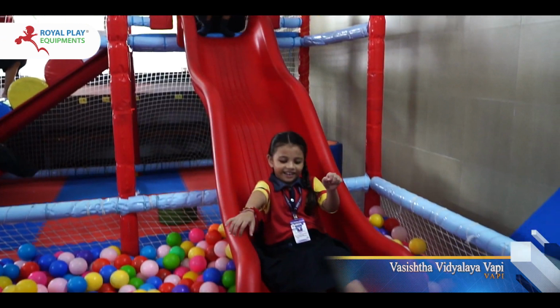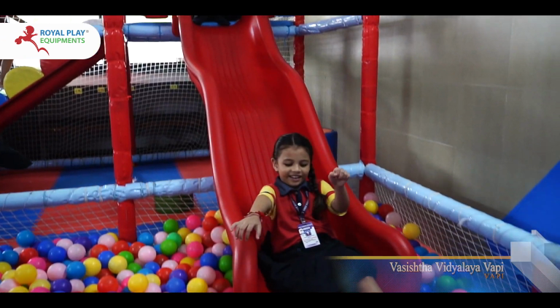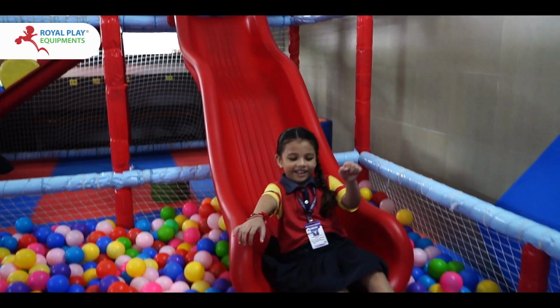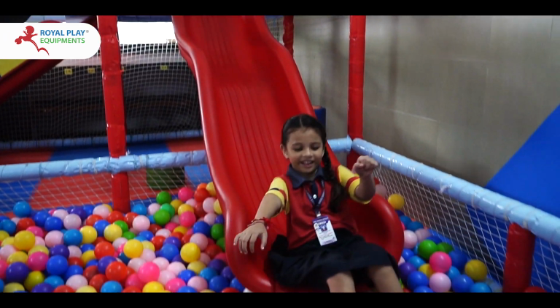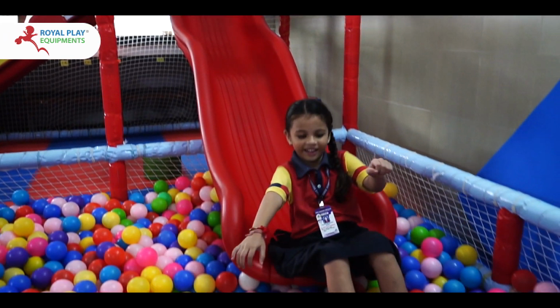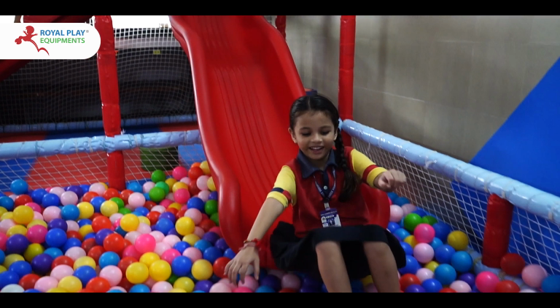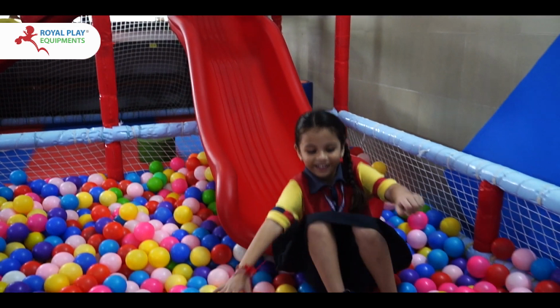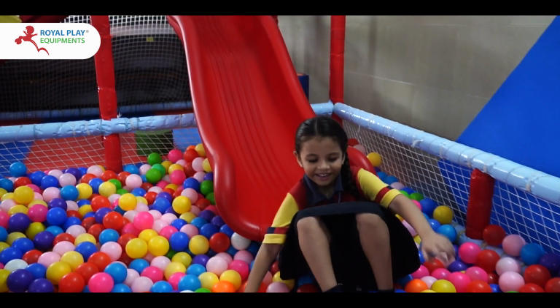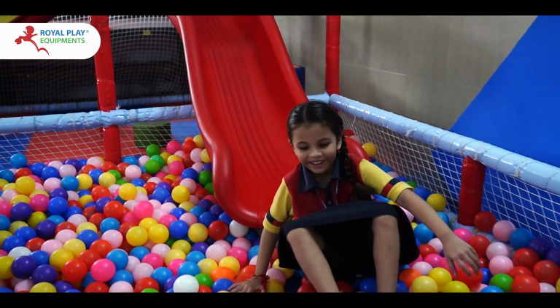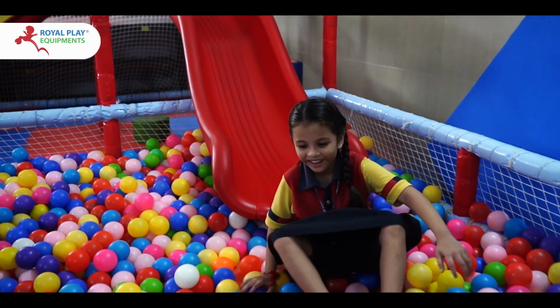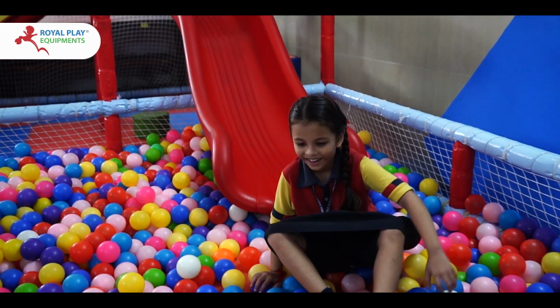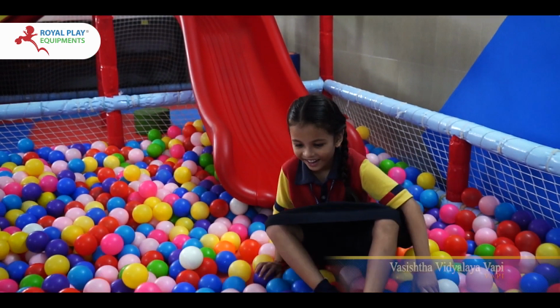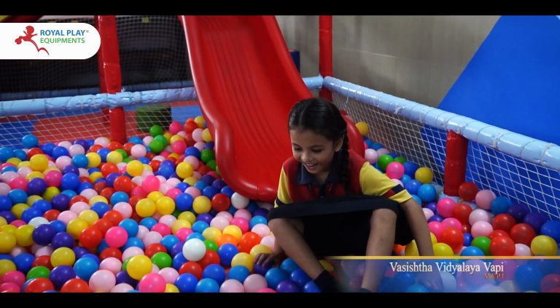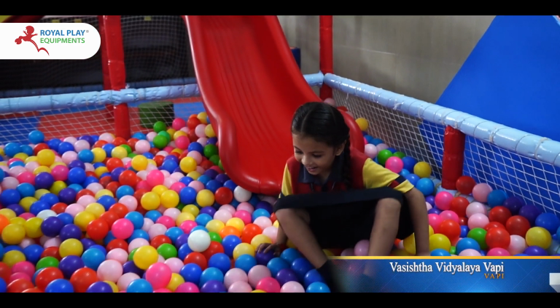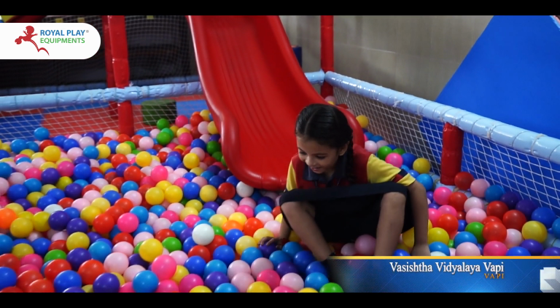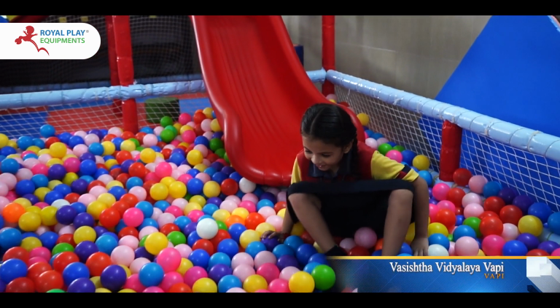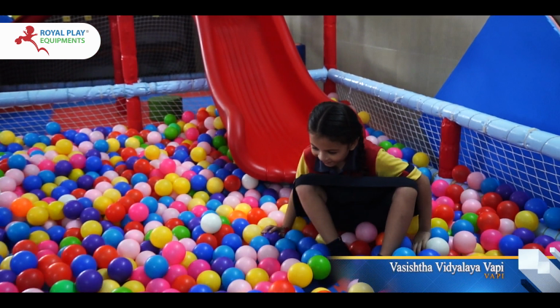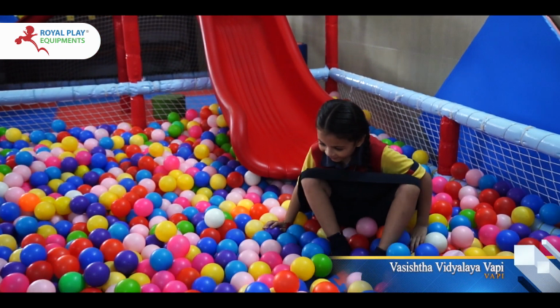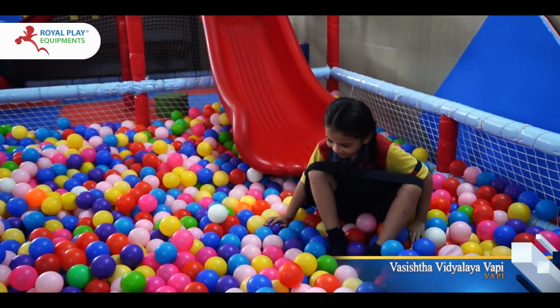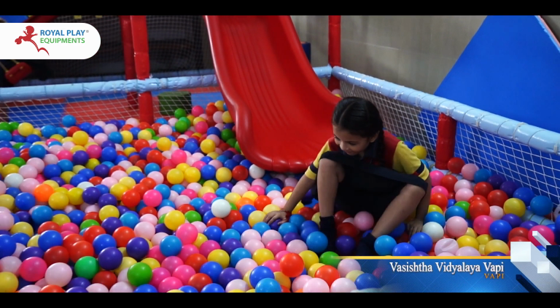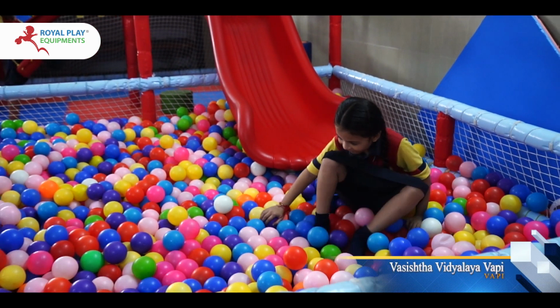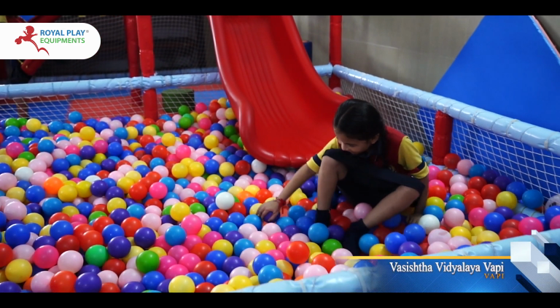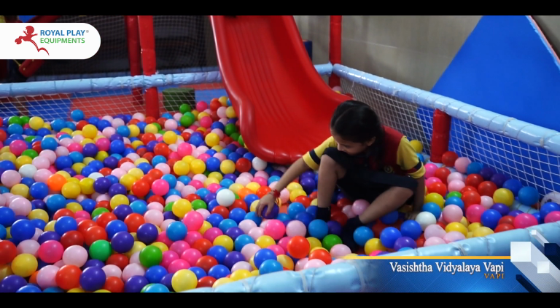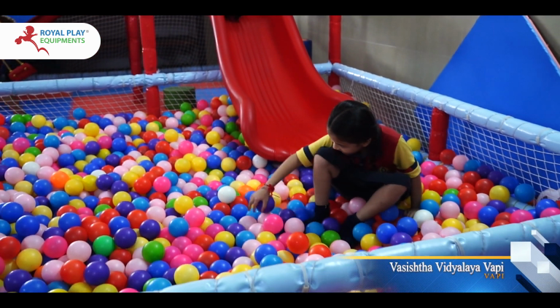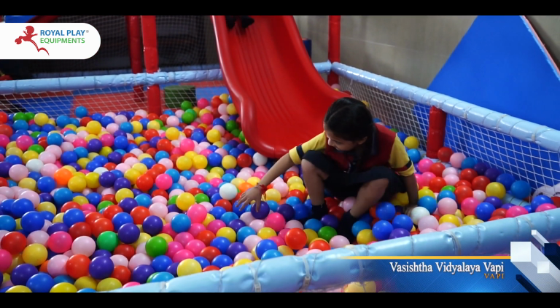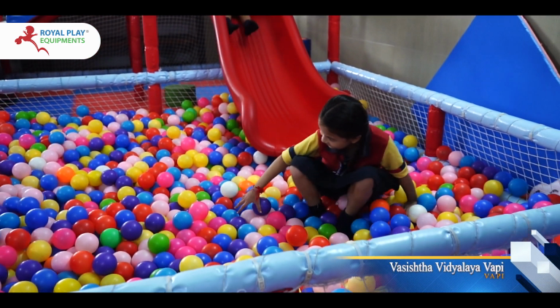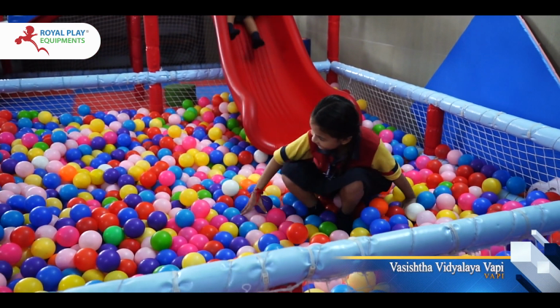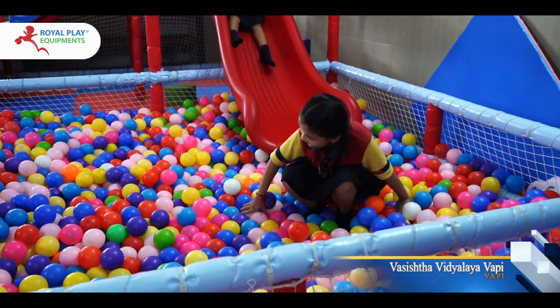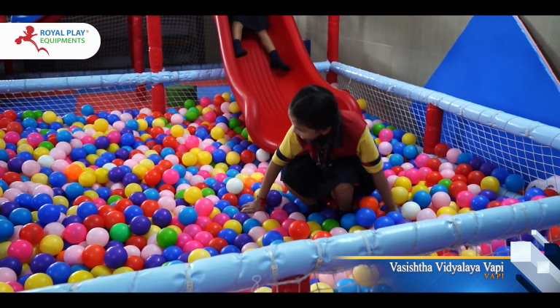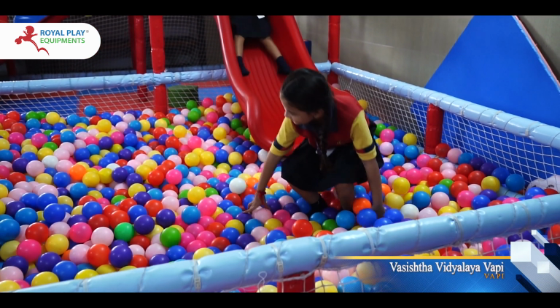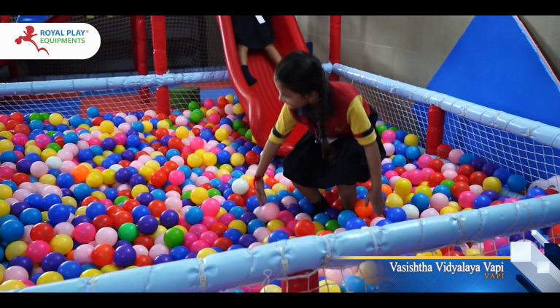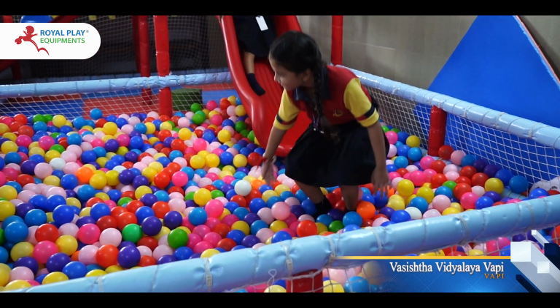Let your little ones immerse themselves in joy and creativity with our Royal Ball Pool.